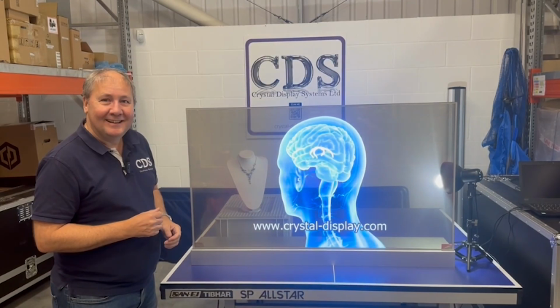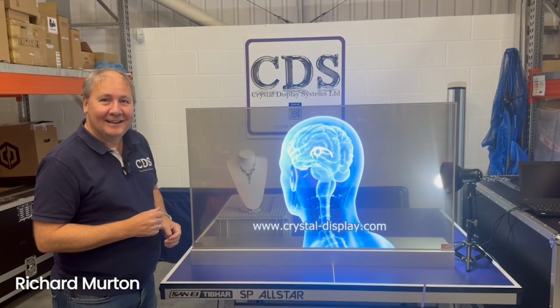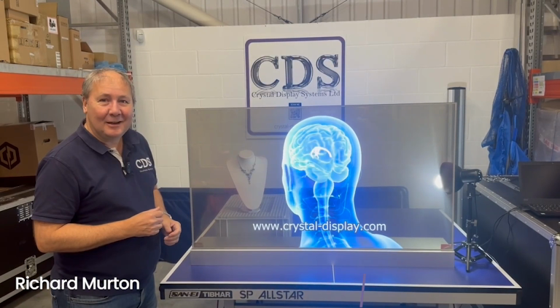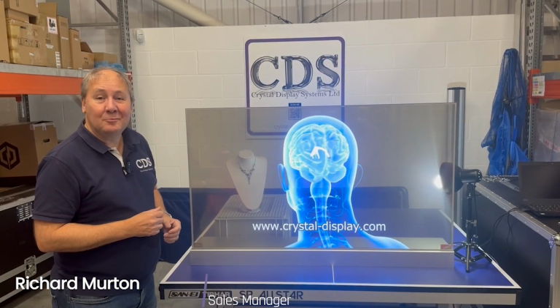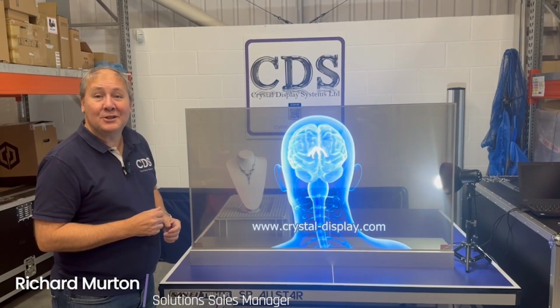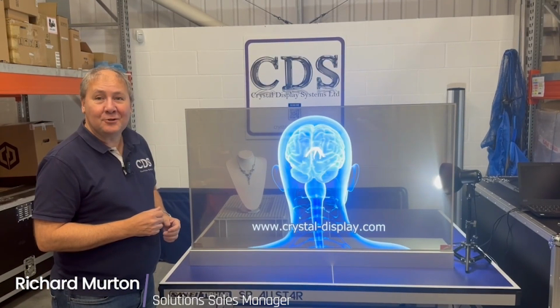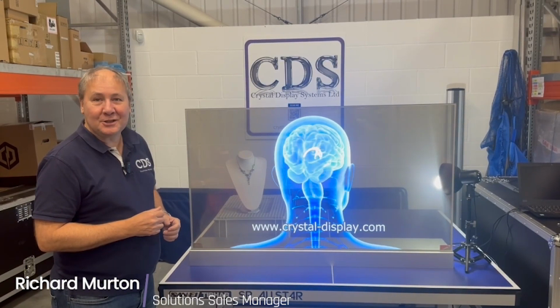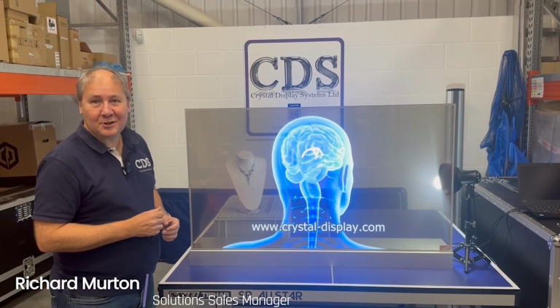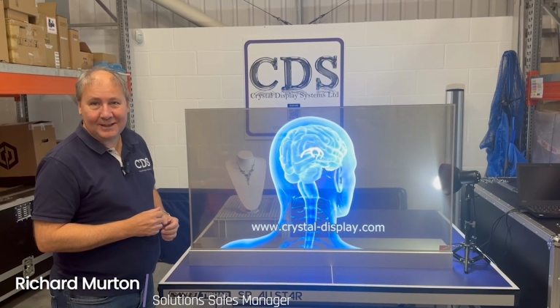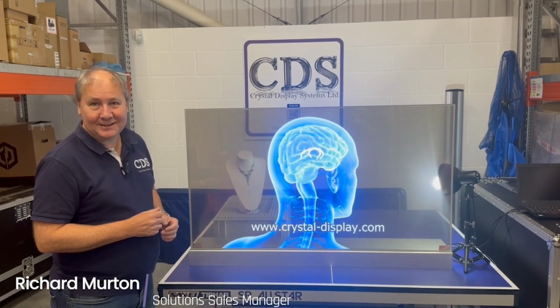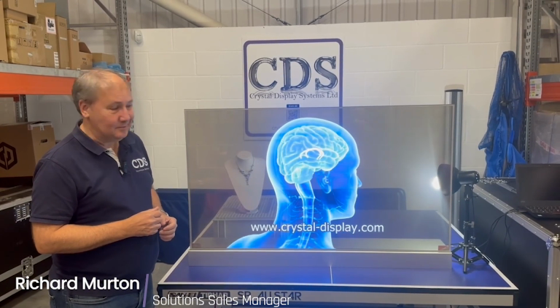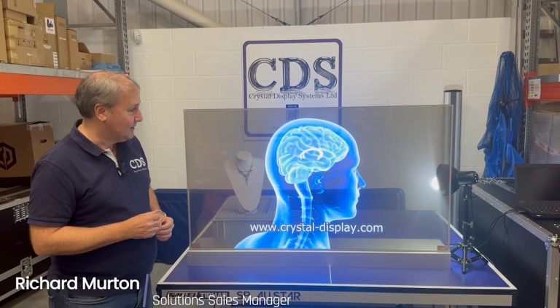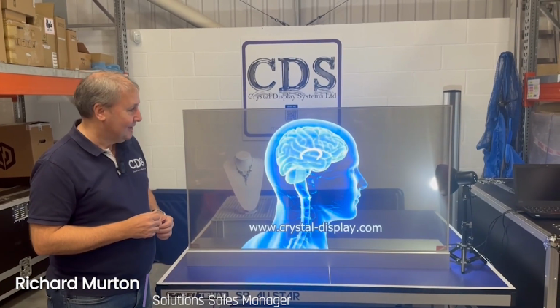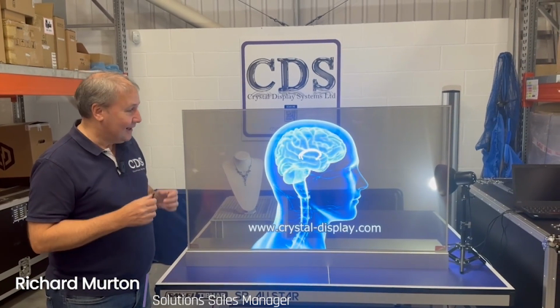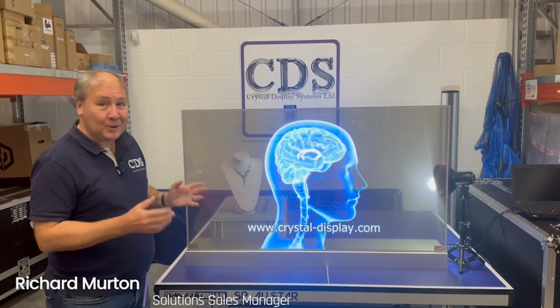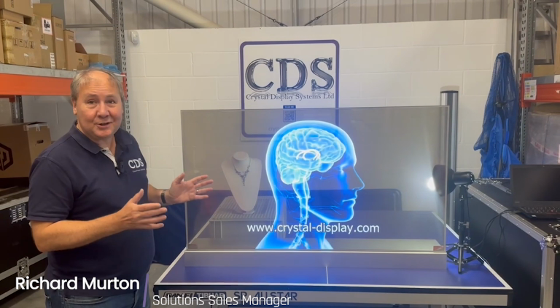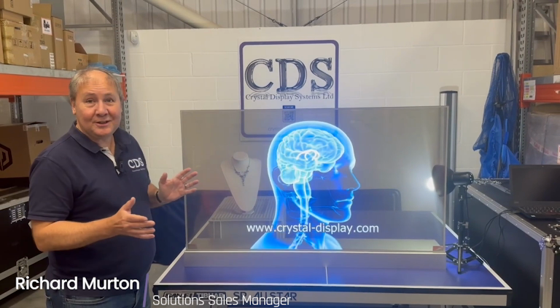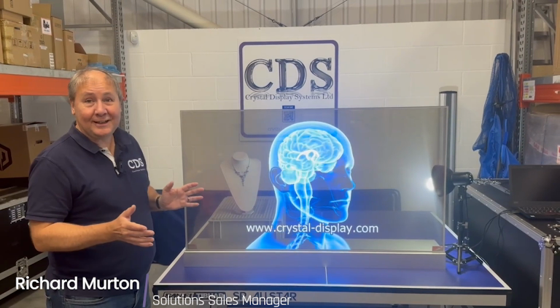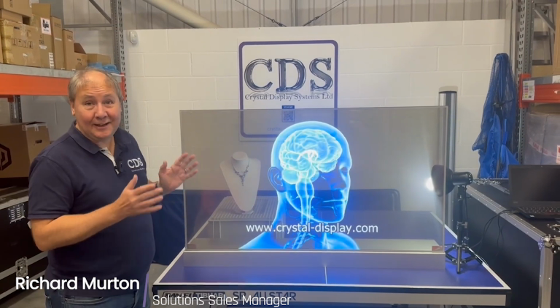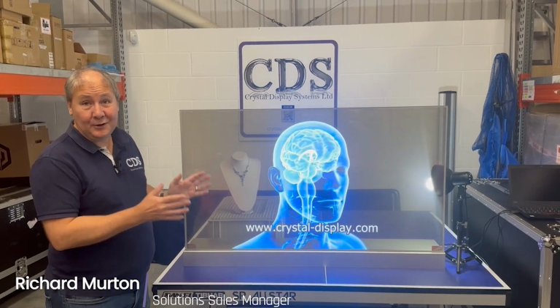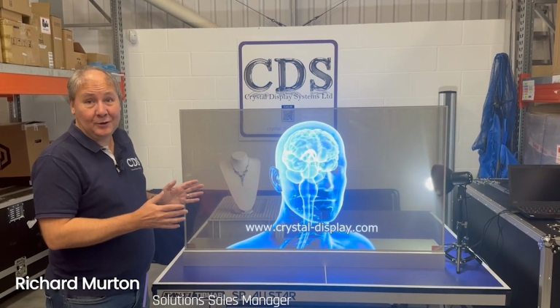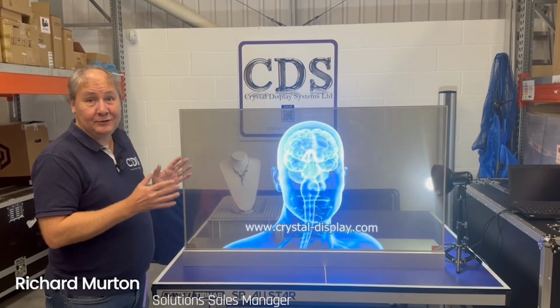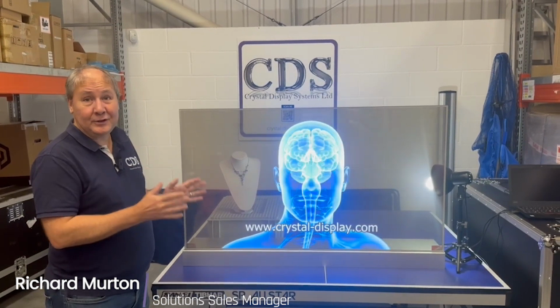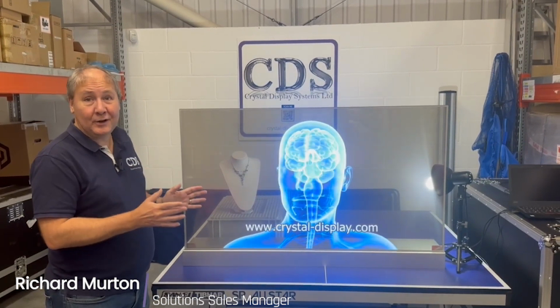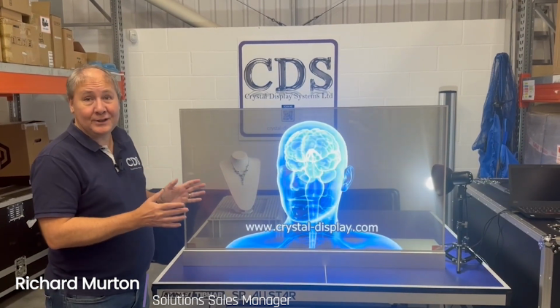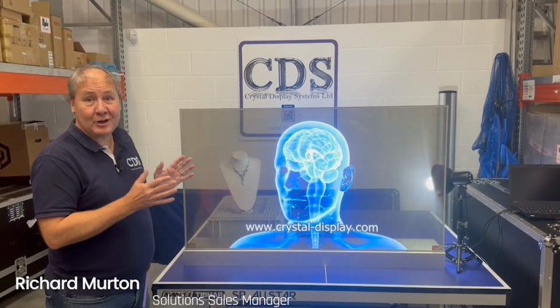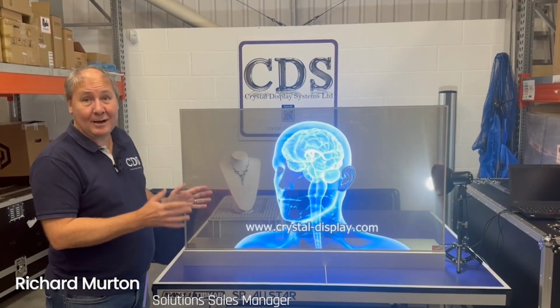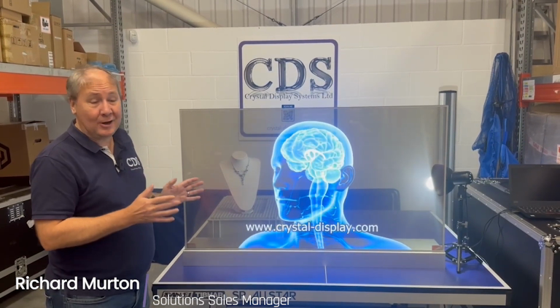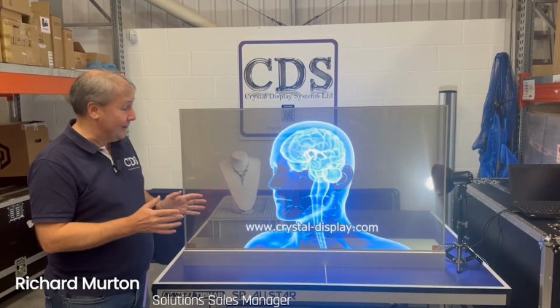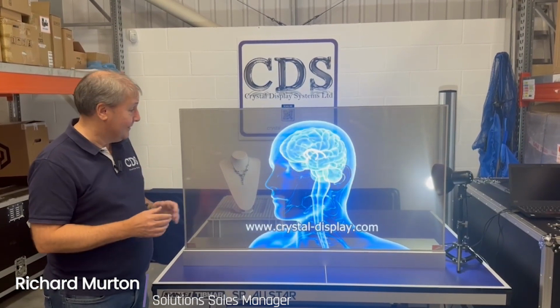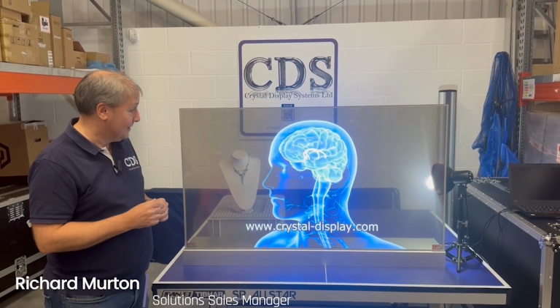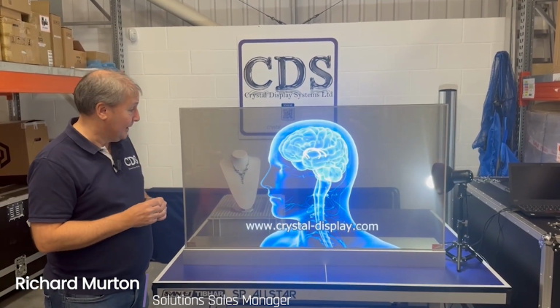Hello, I'm Richard from Crystal Display Systems. I want to show you today our new 55 inch transparent OLED display.